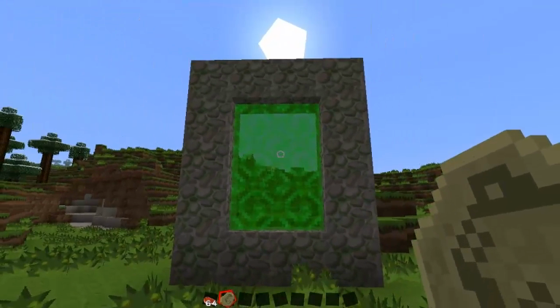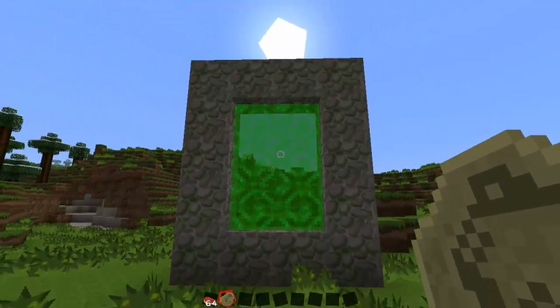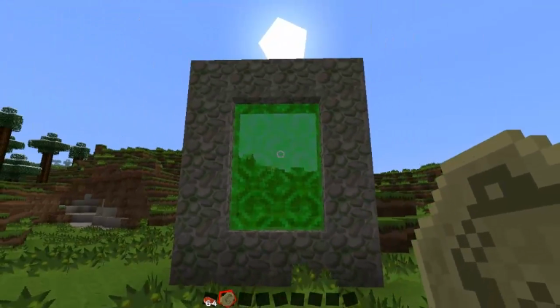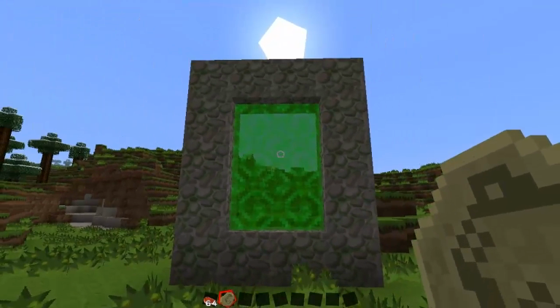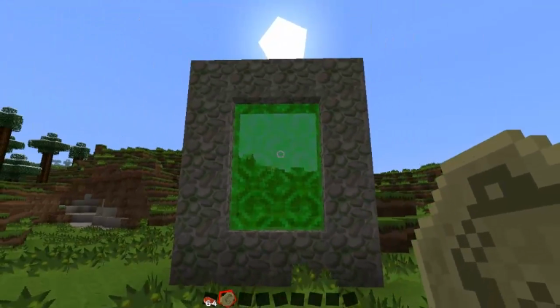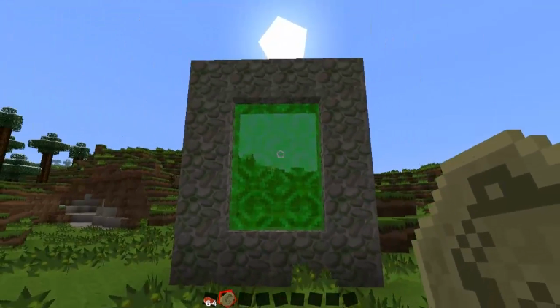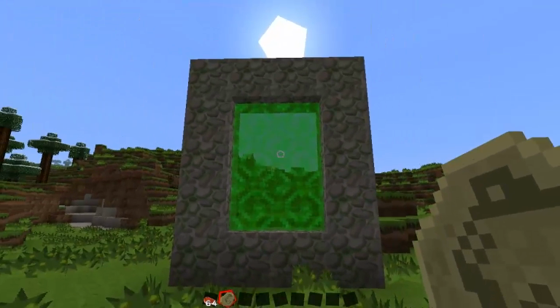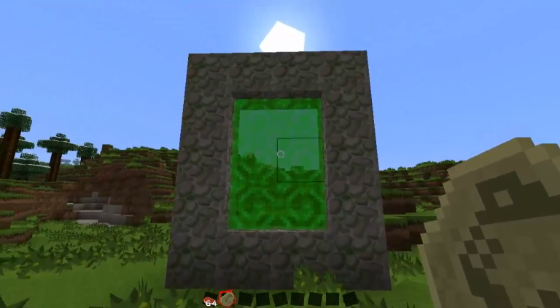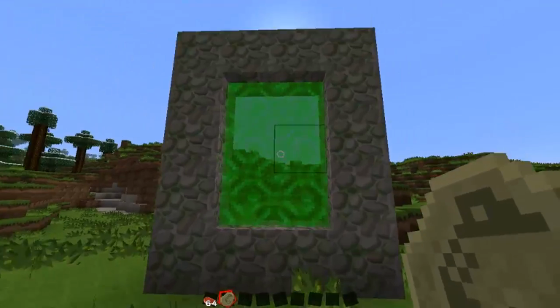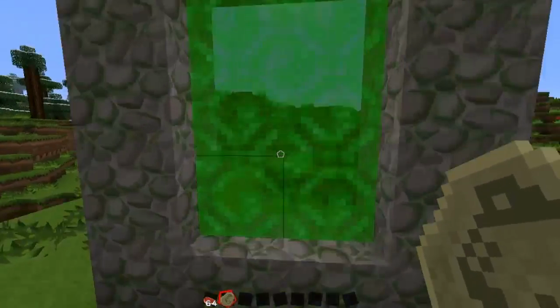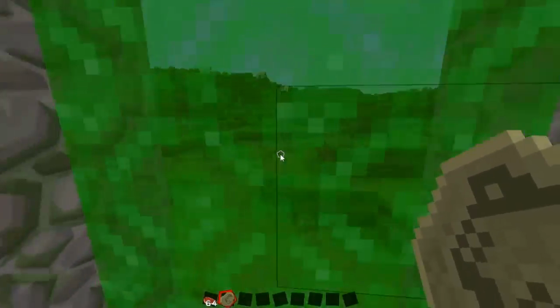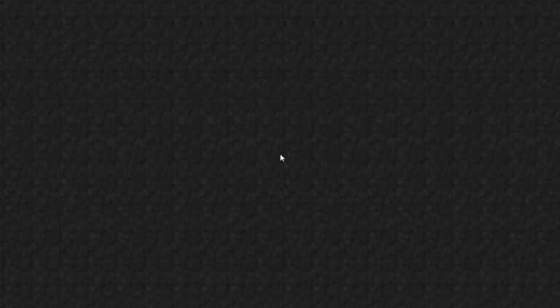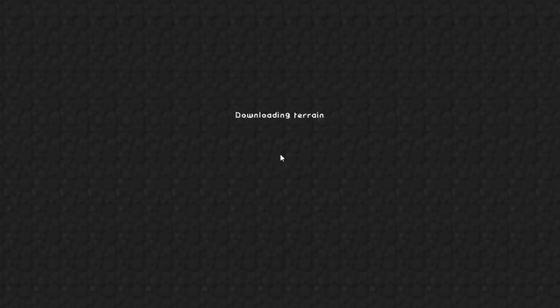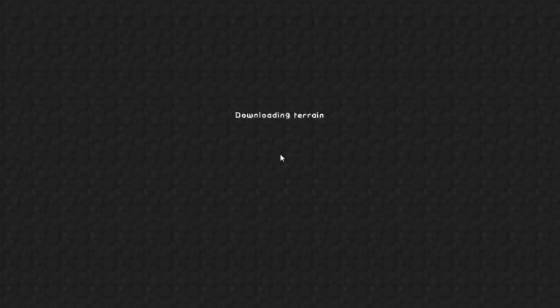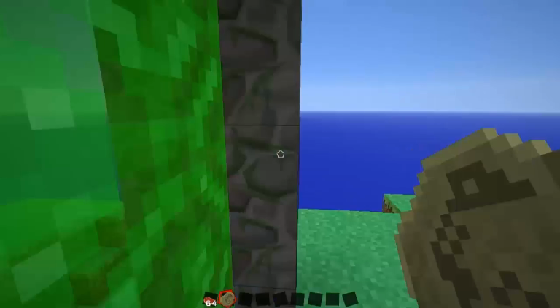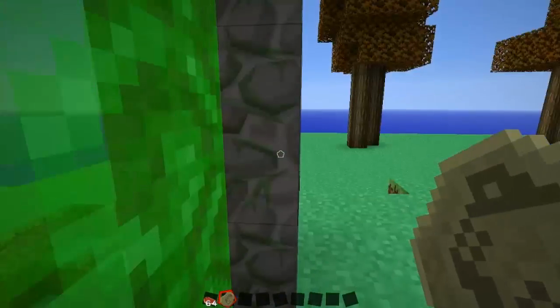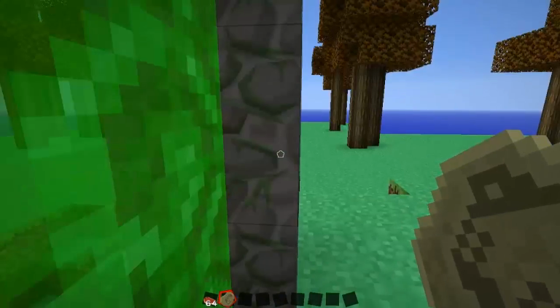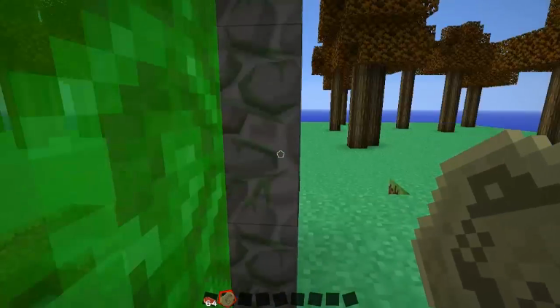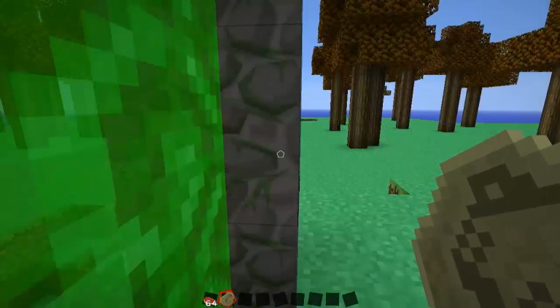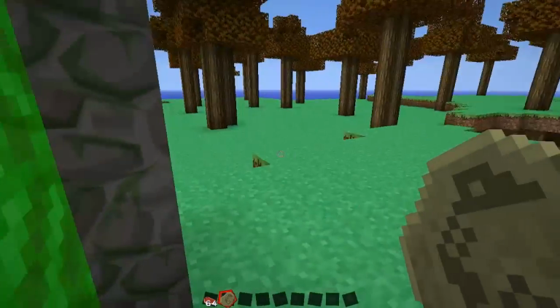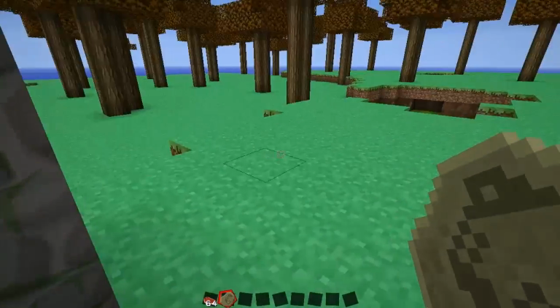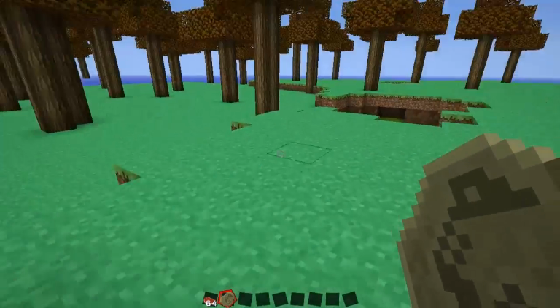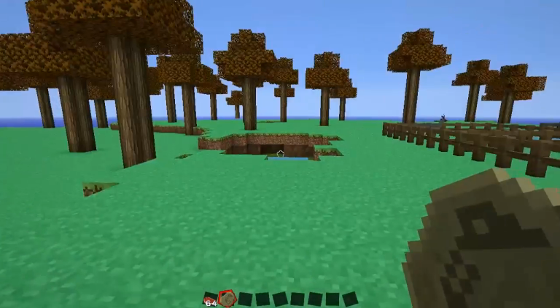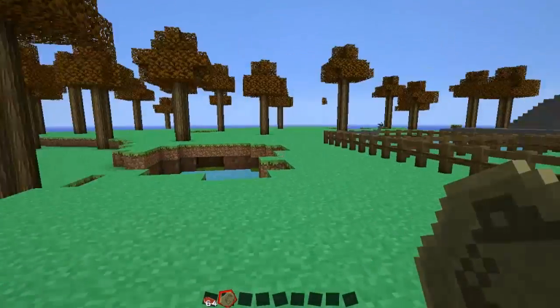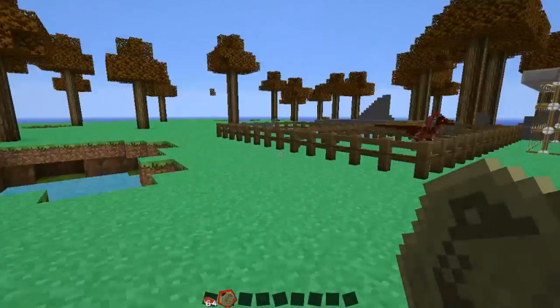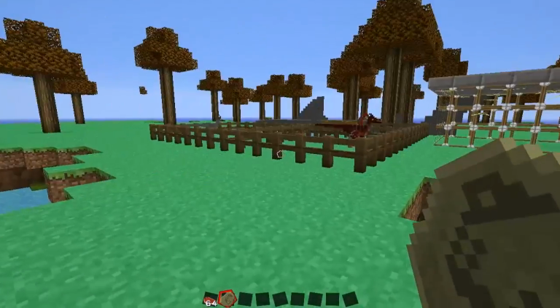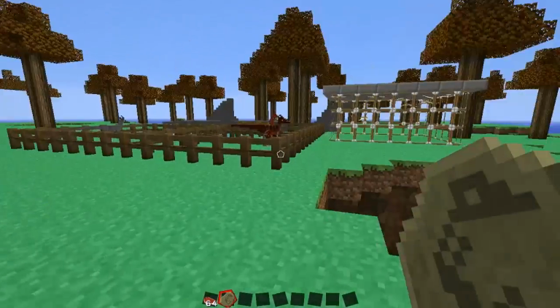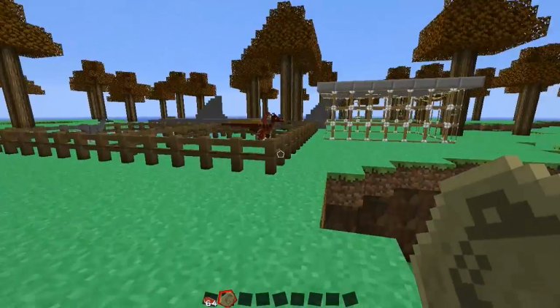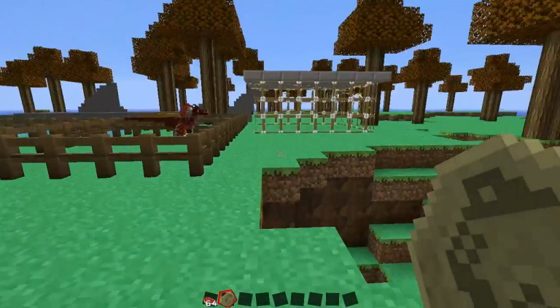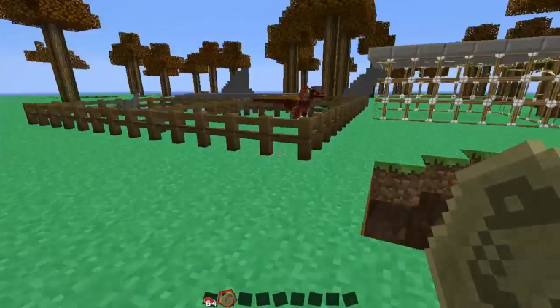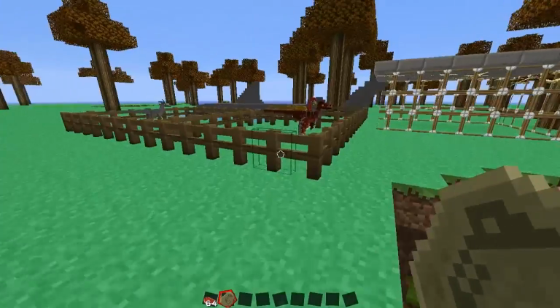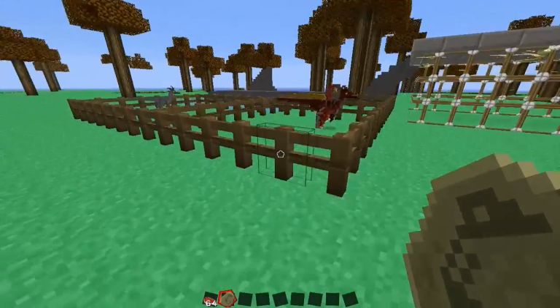You right-click the fossil and it turns green, and you will jump right into this new dimension. I have a little setup here.